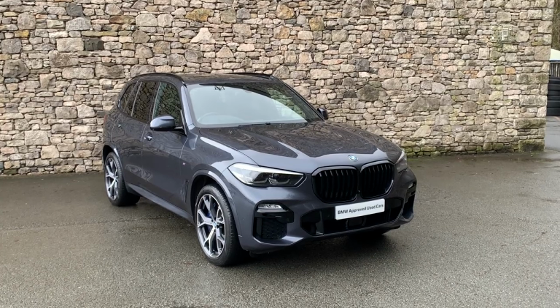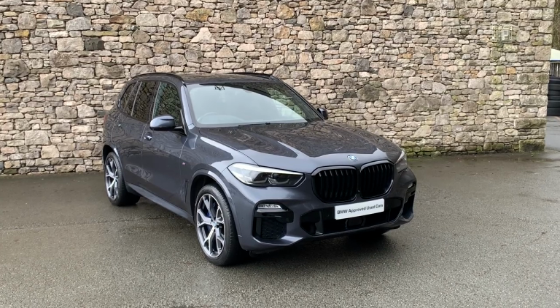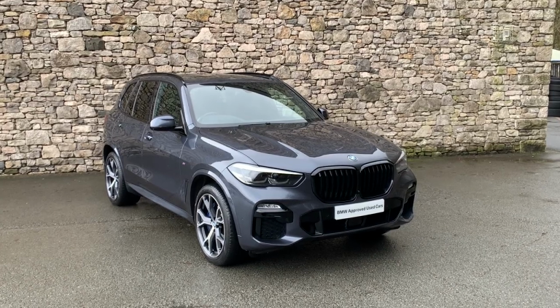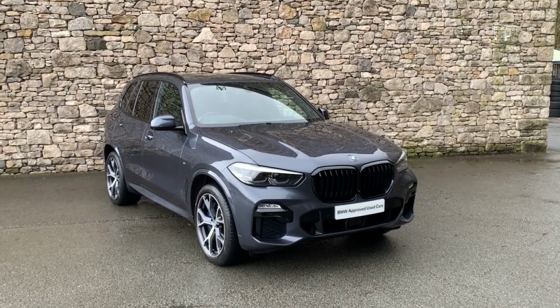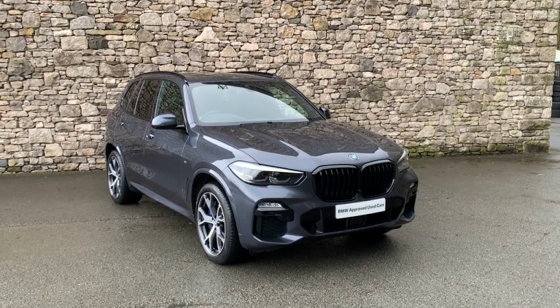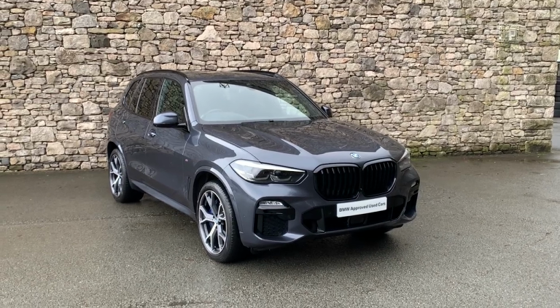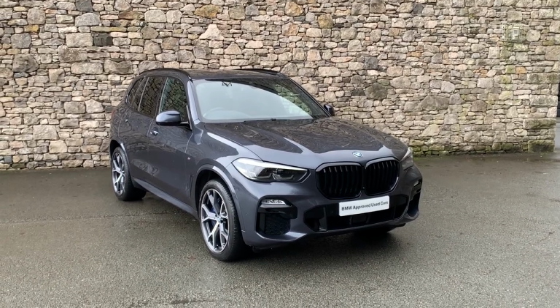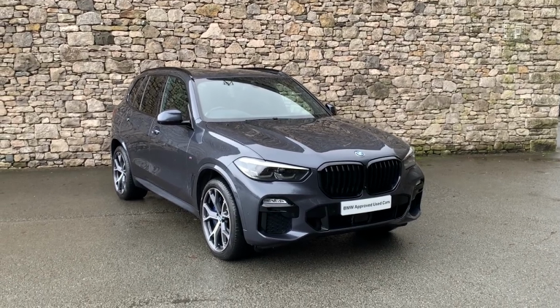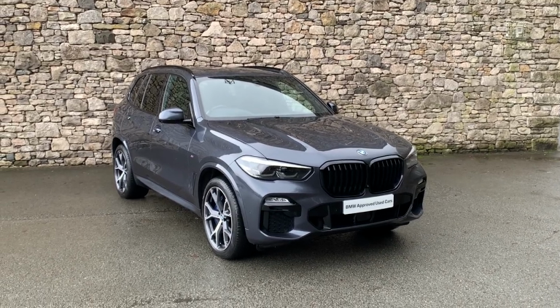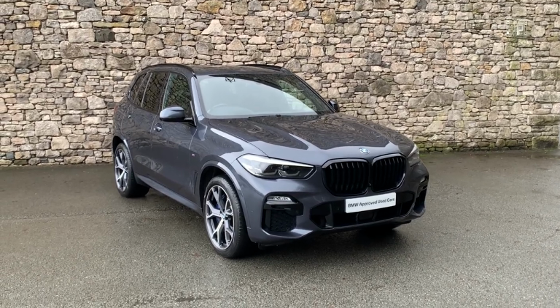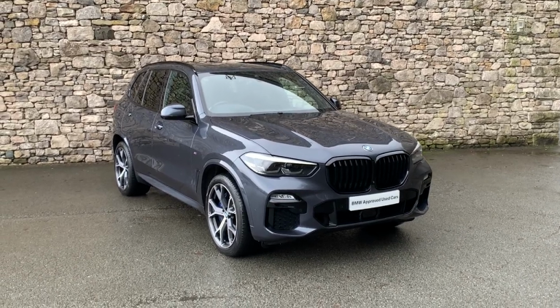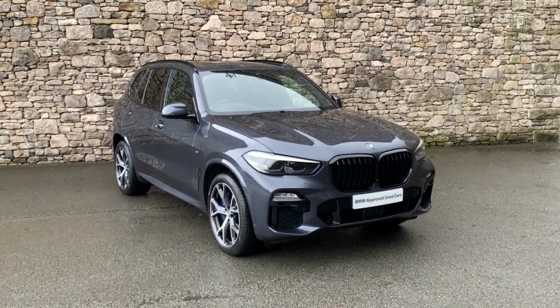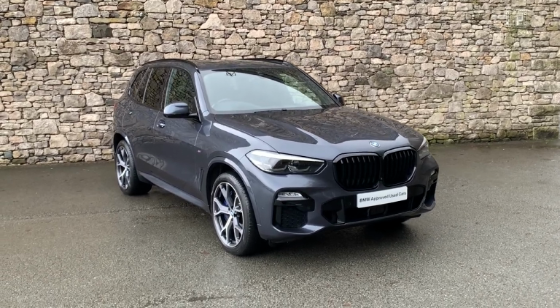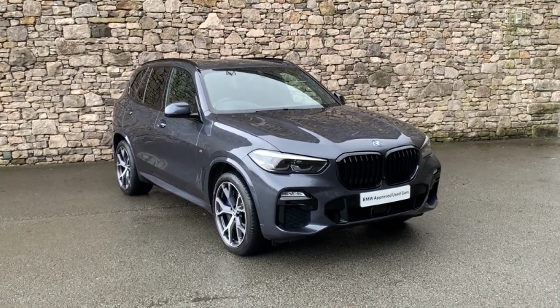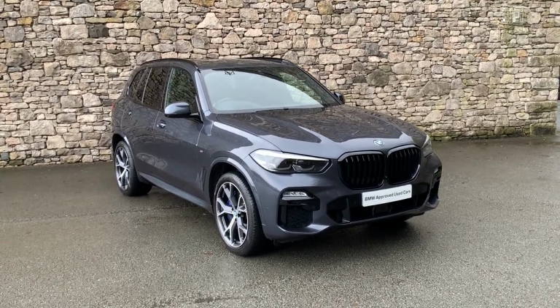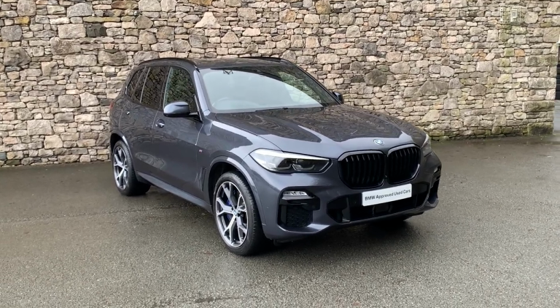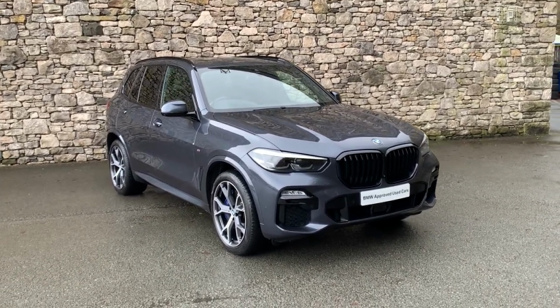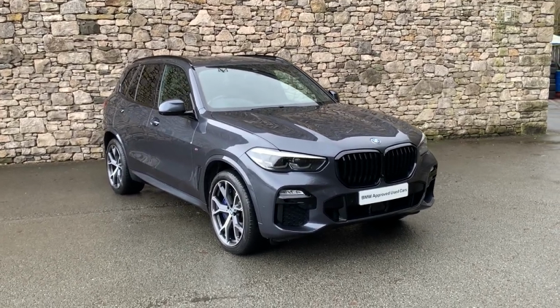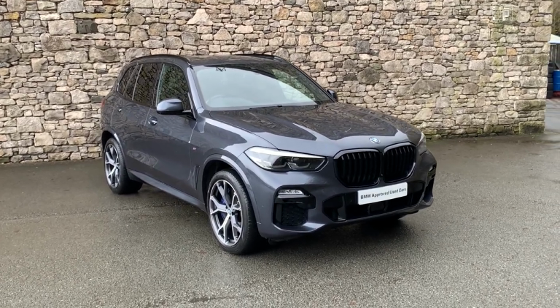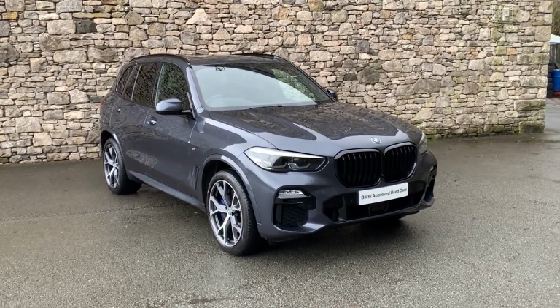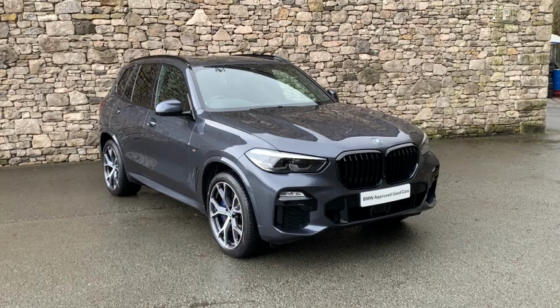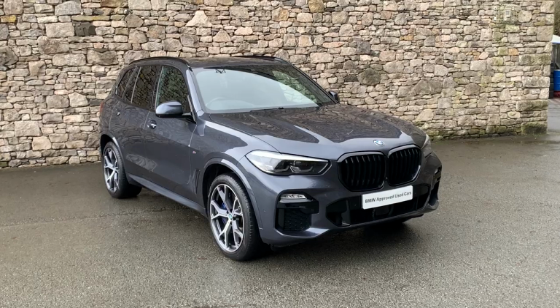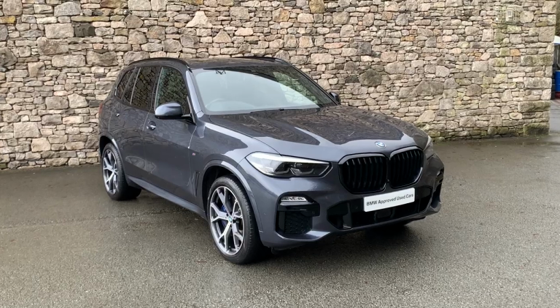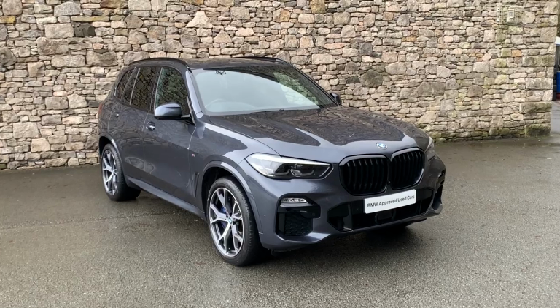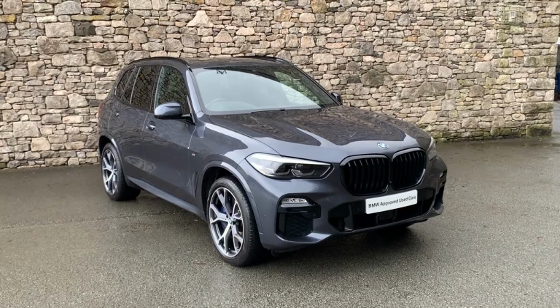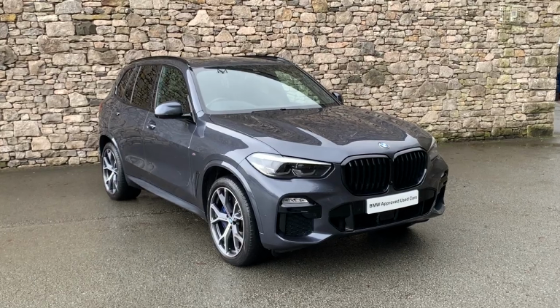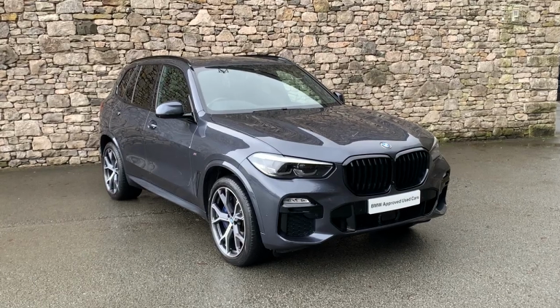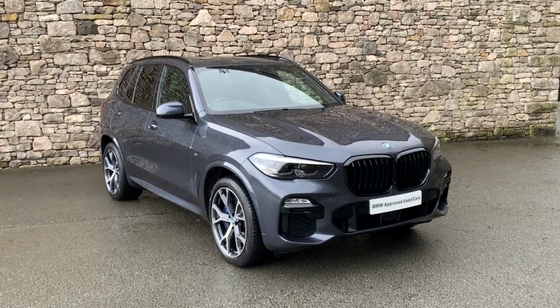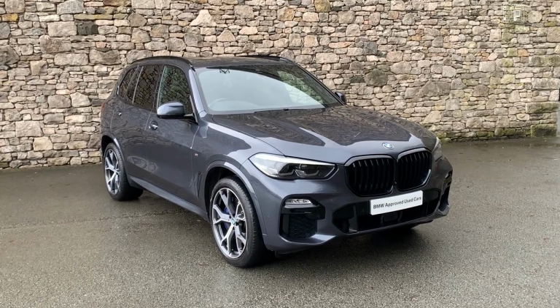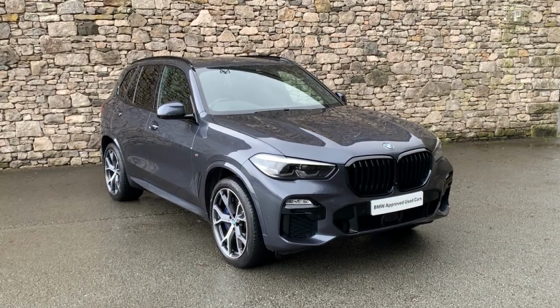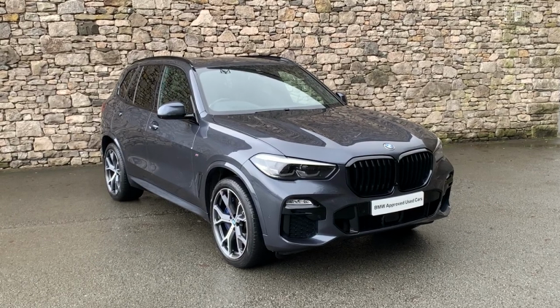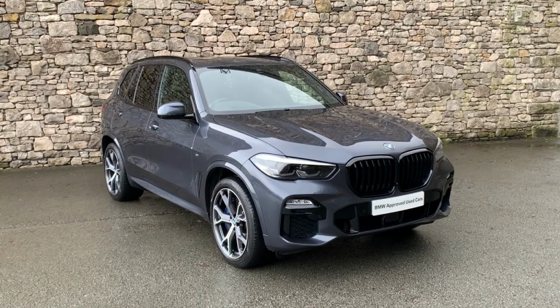Hello and welcome to Lloyd BMW Southlakes. Today we have this stunning BMW X5.